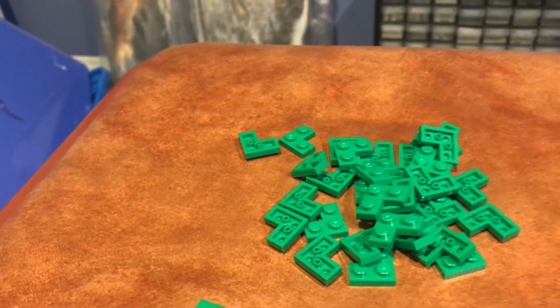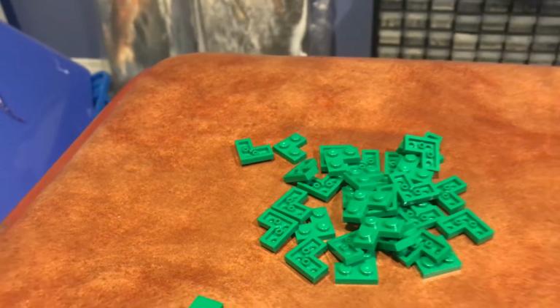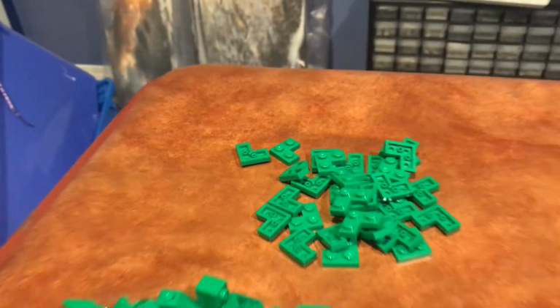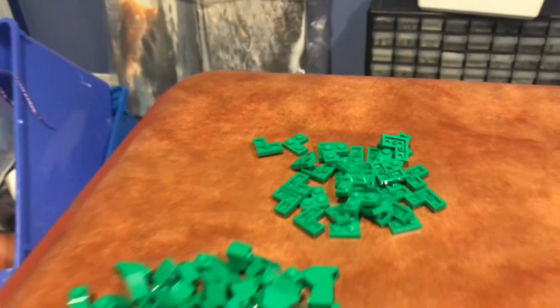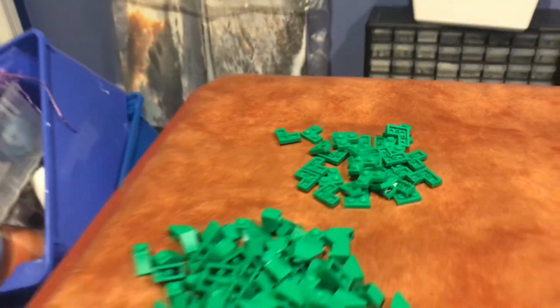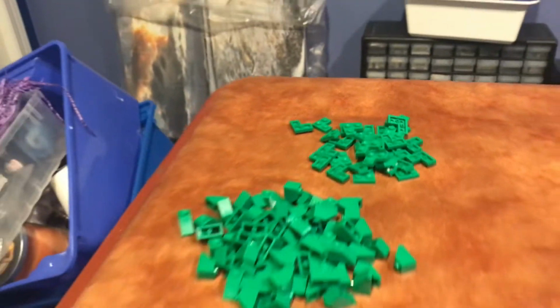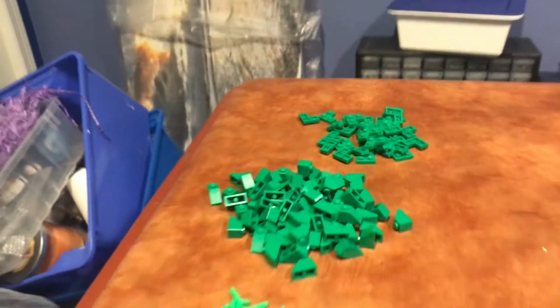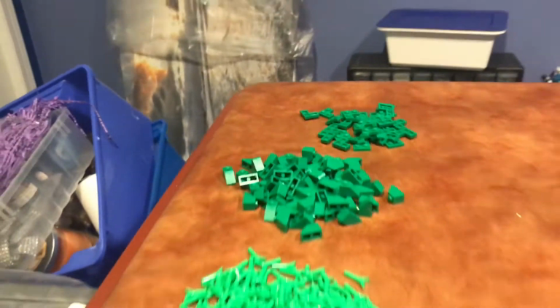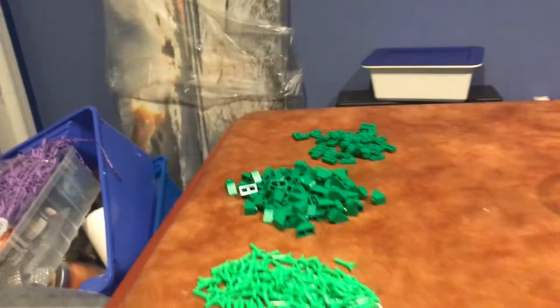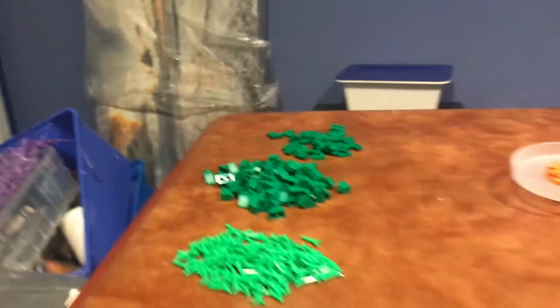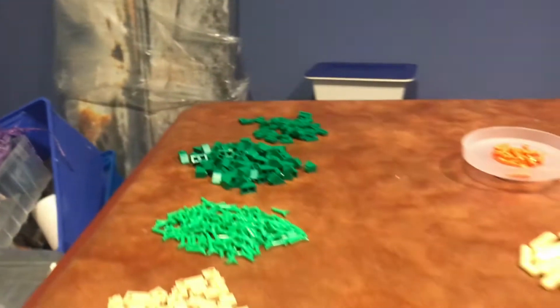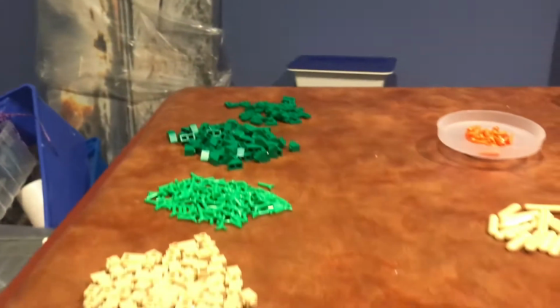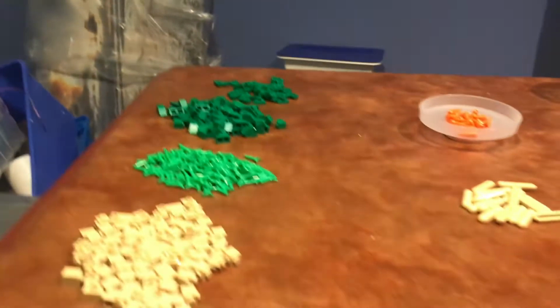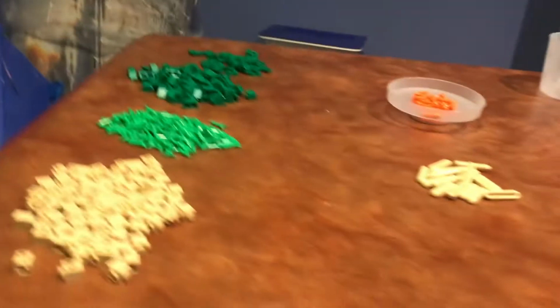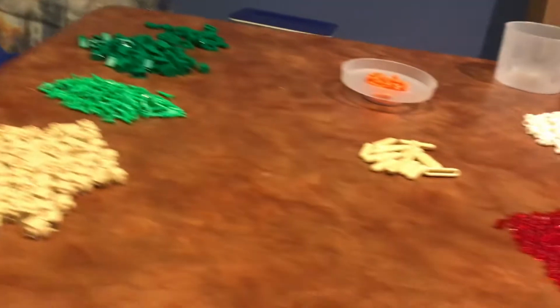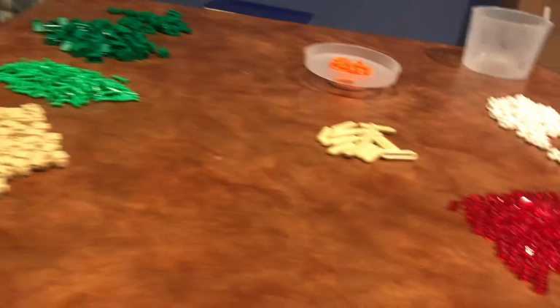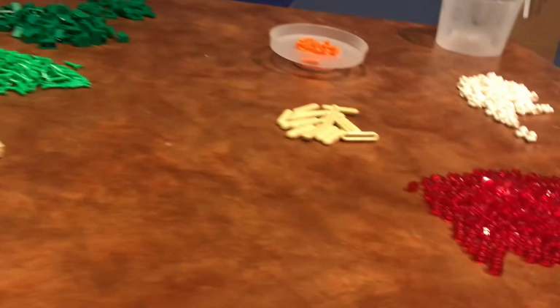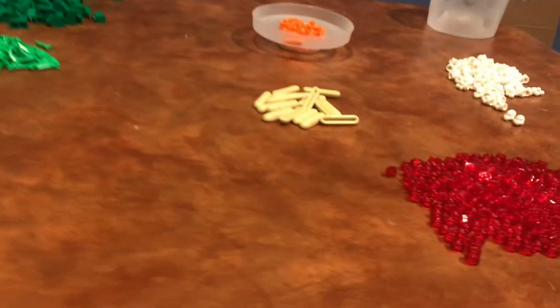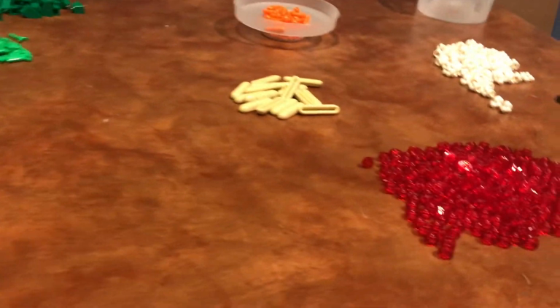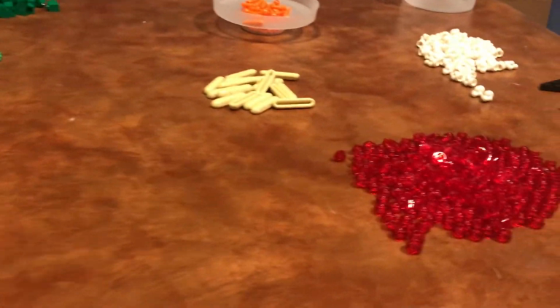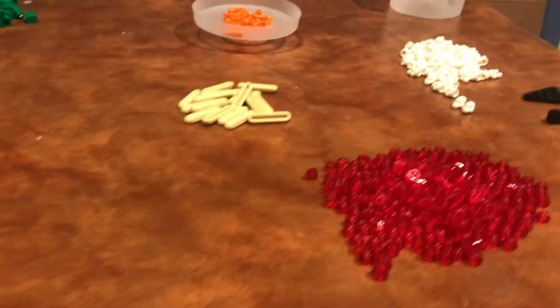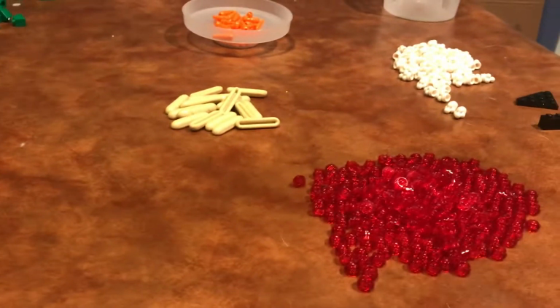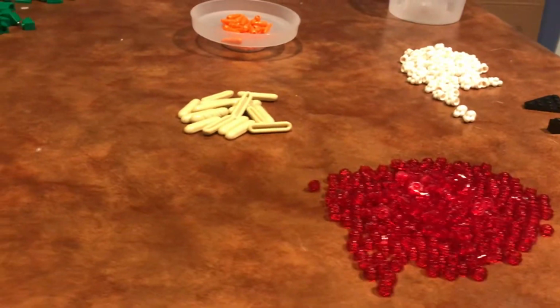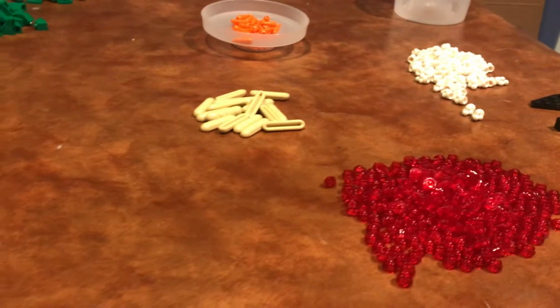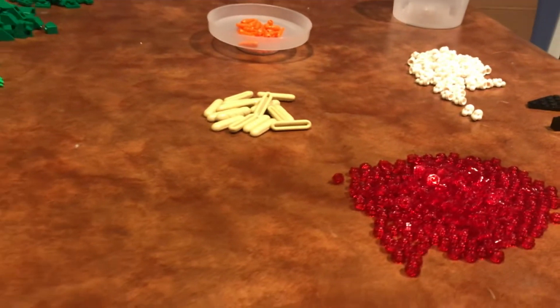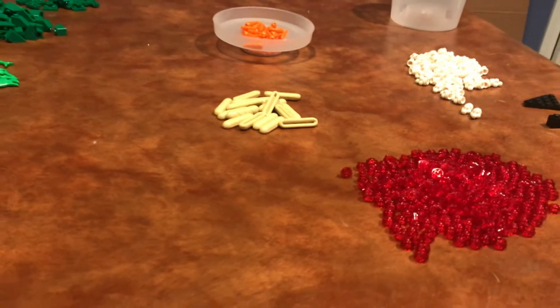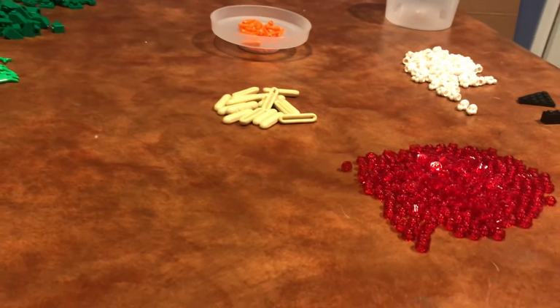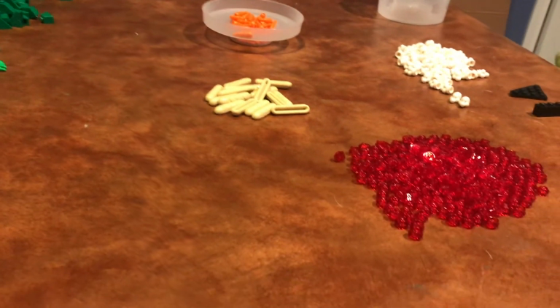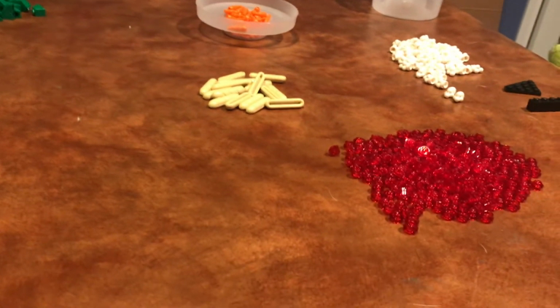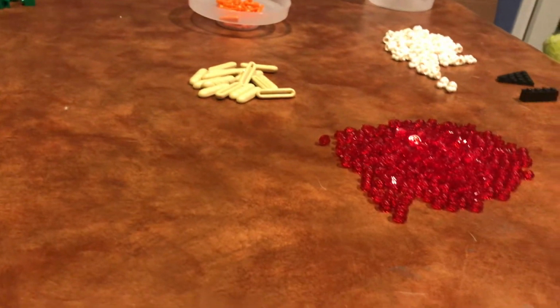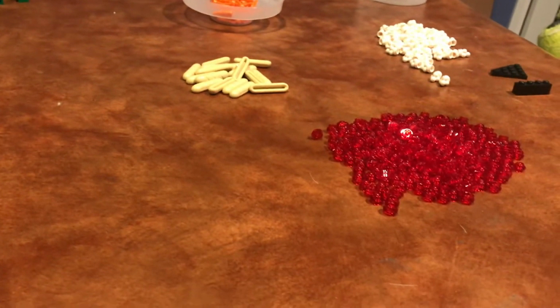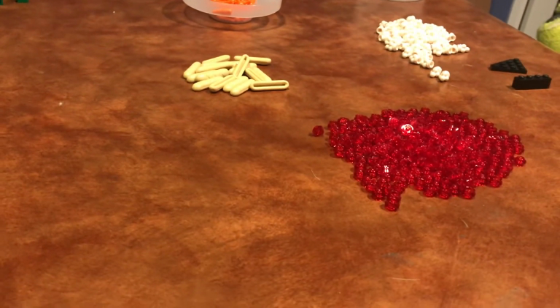I got these stem pieces, which are part of the carrots, green slopes, and these little corner pieces in green.